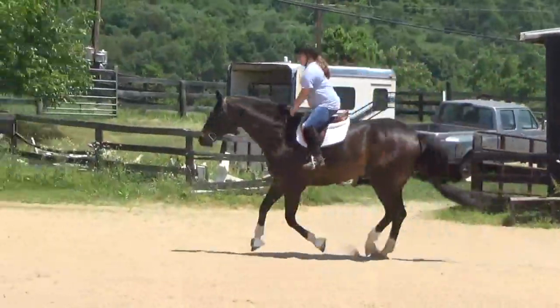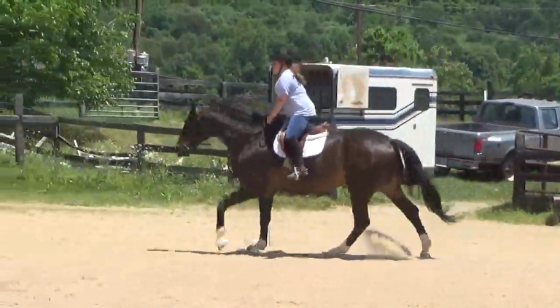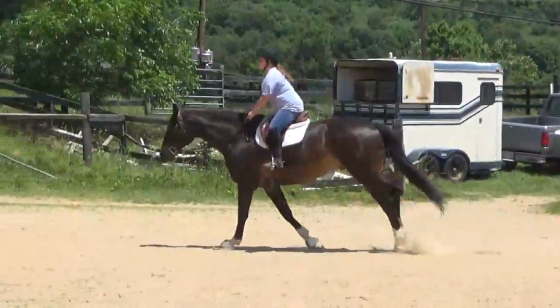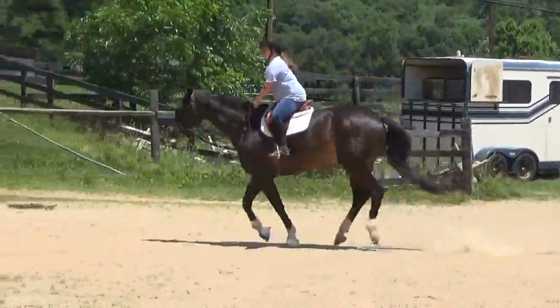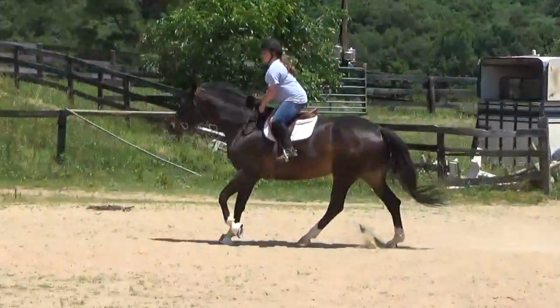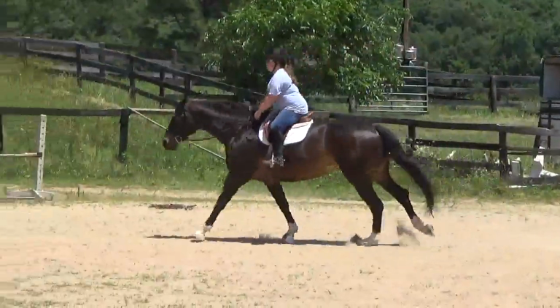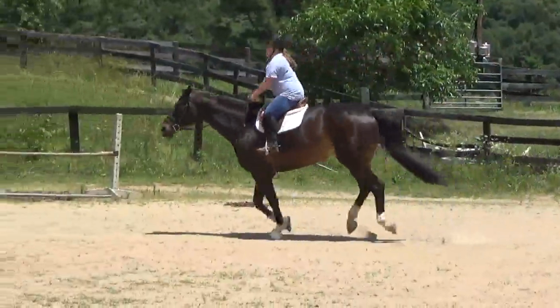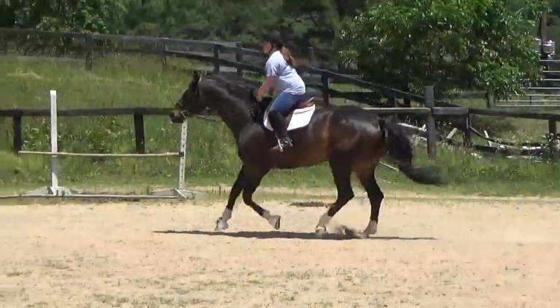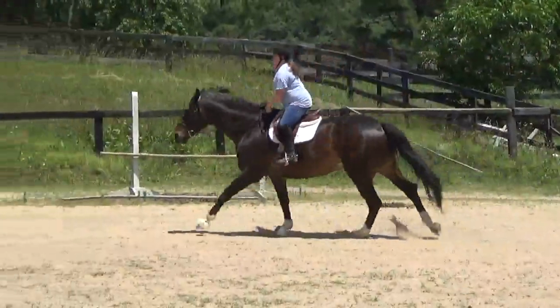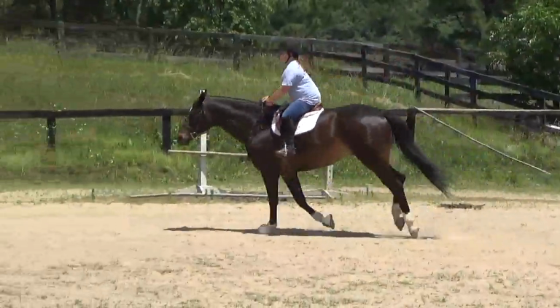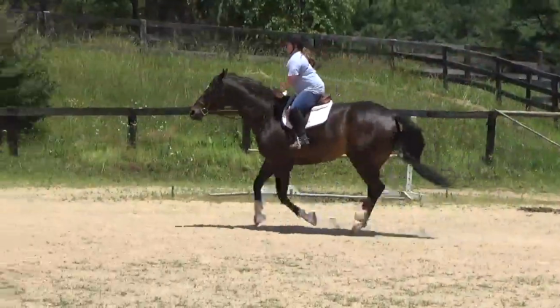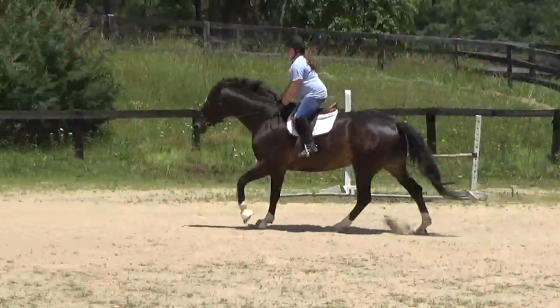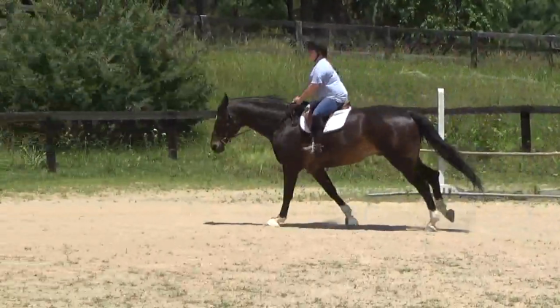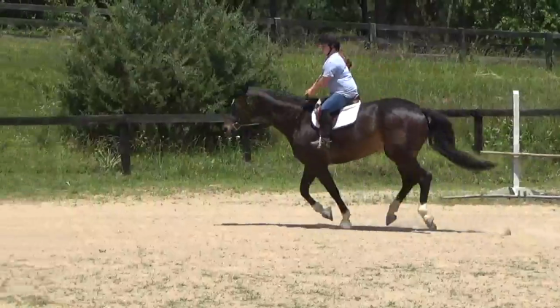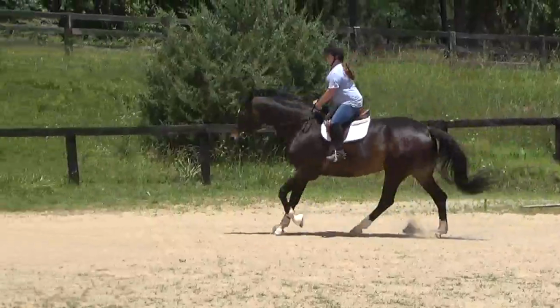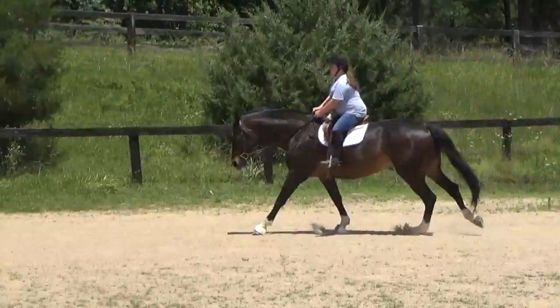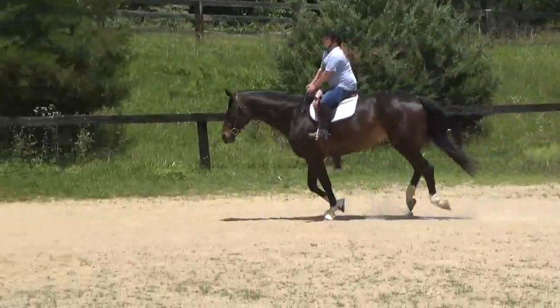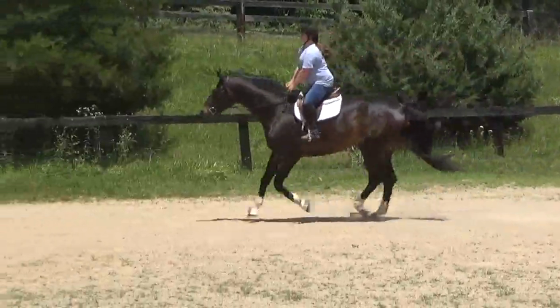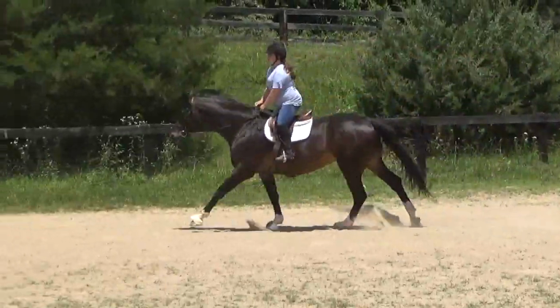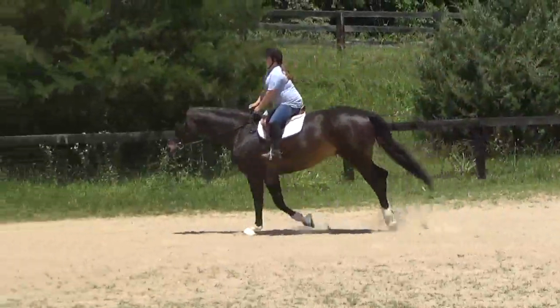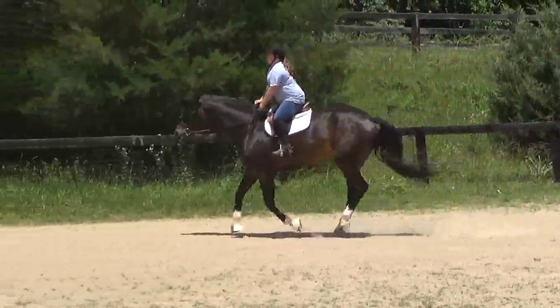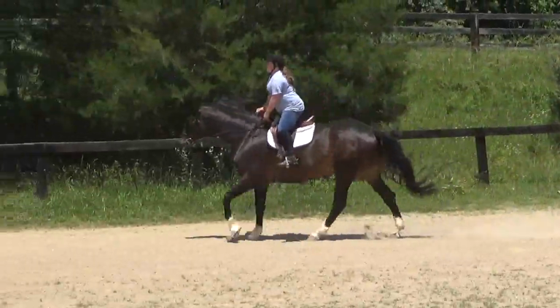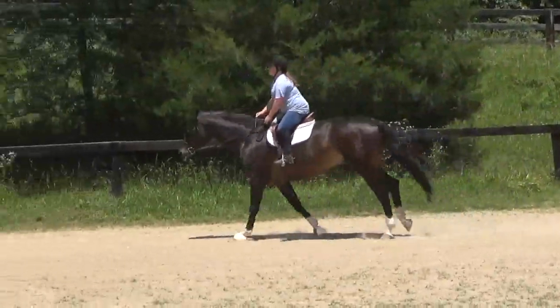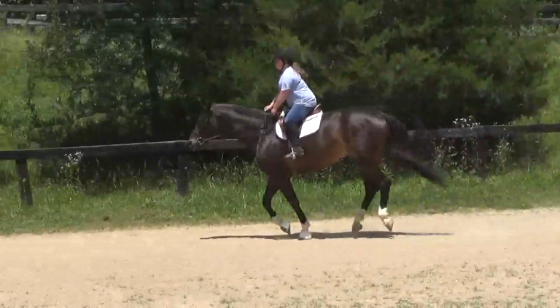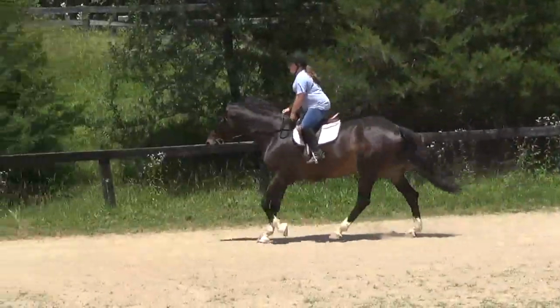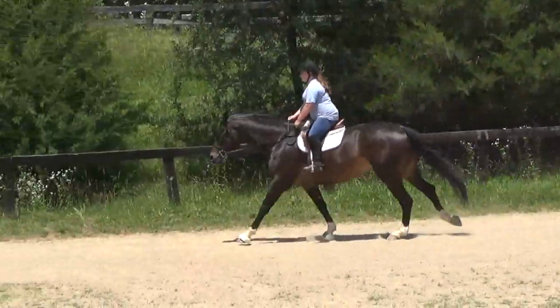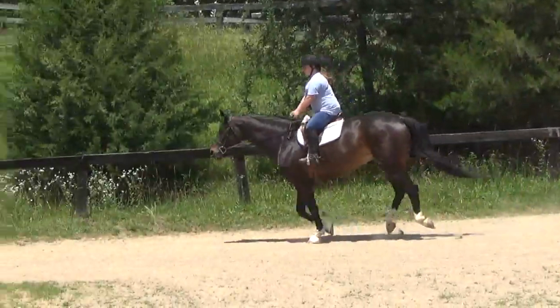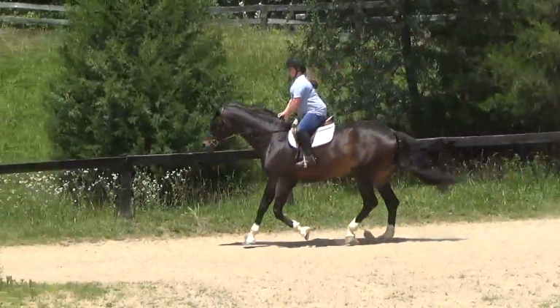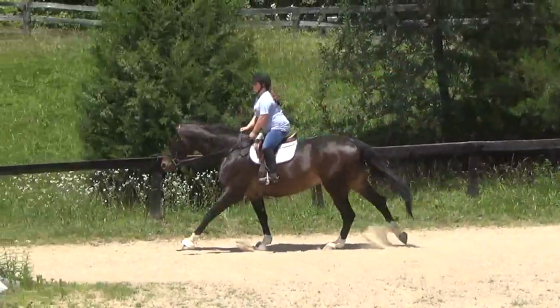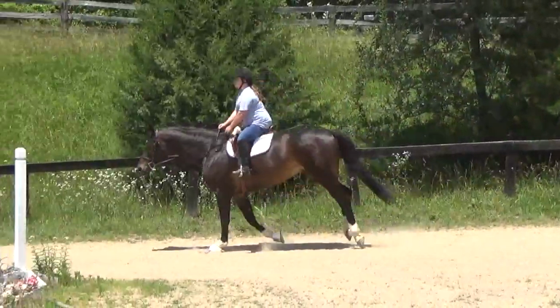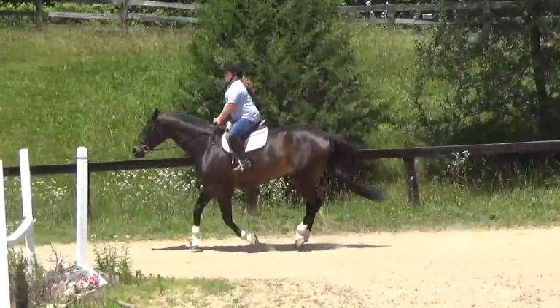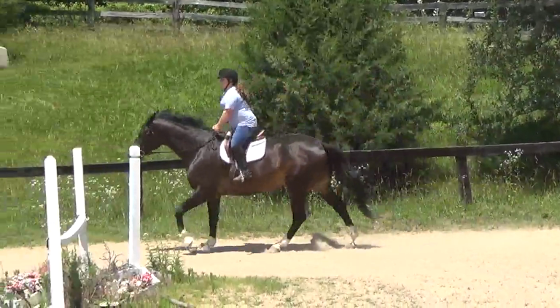Squeeze, sit back, squeeze. You need to use your seat to make him go forward. Go, go, go.